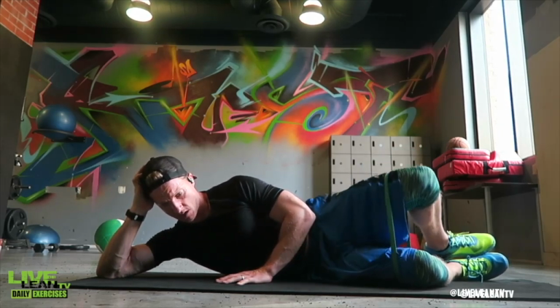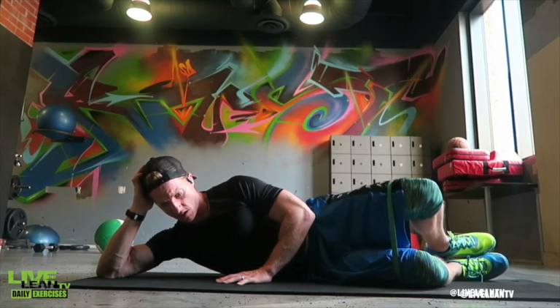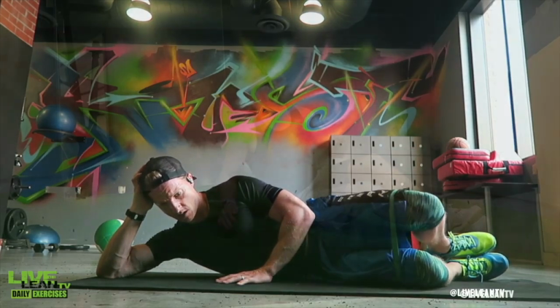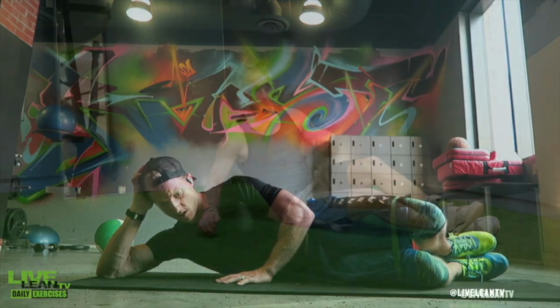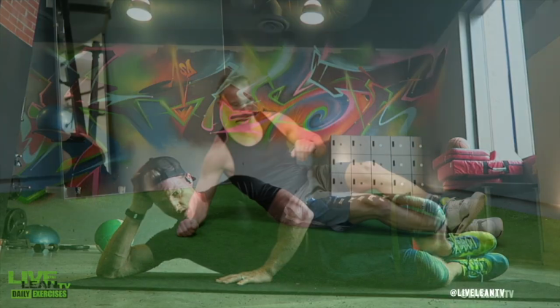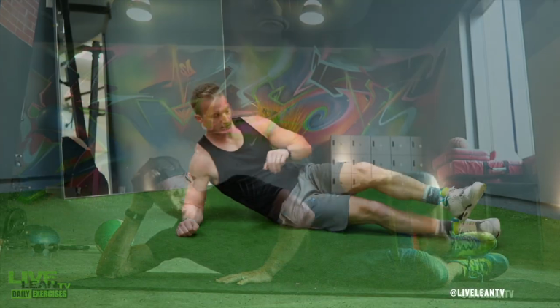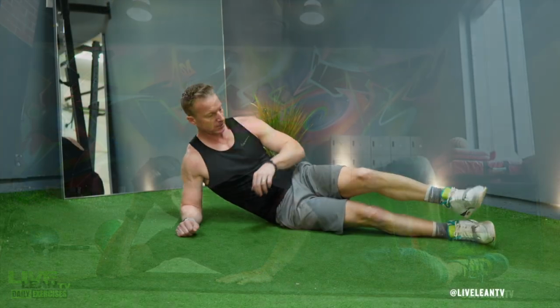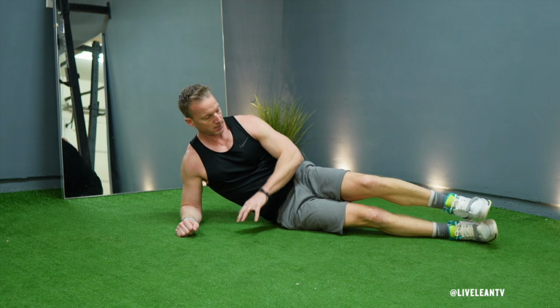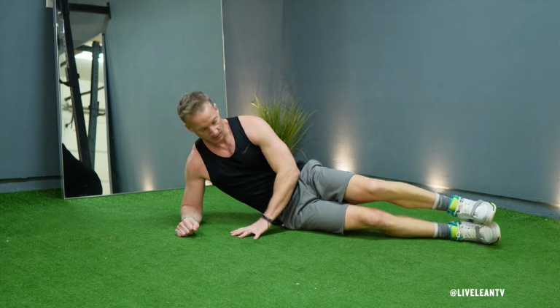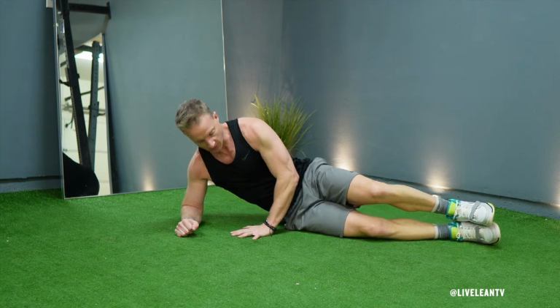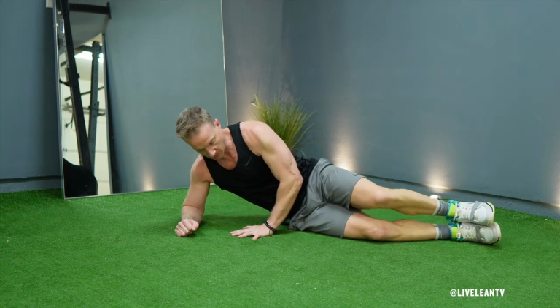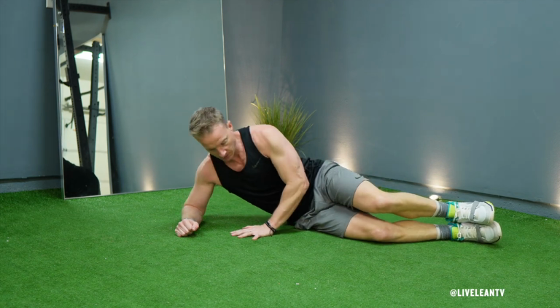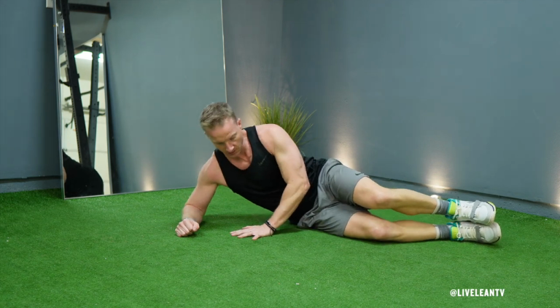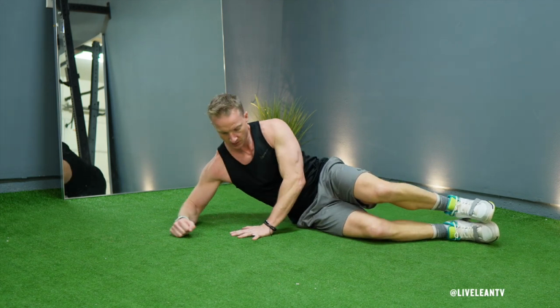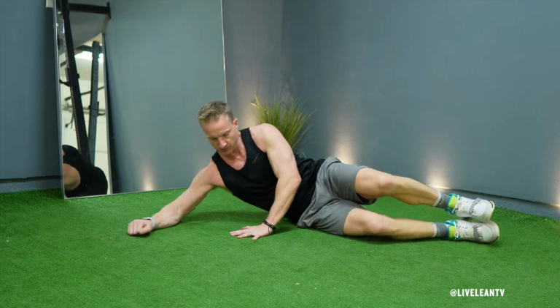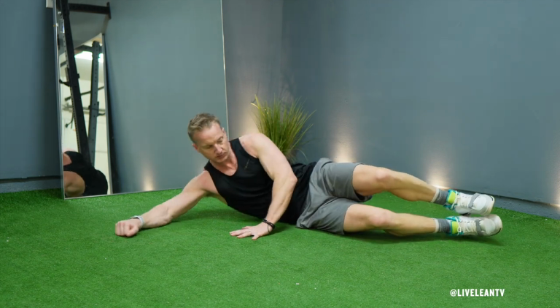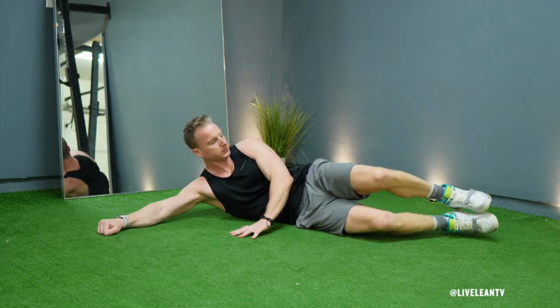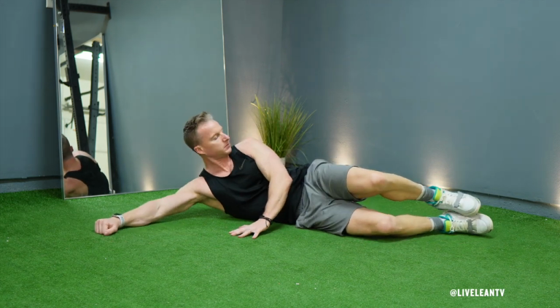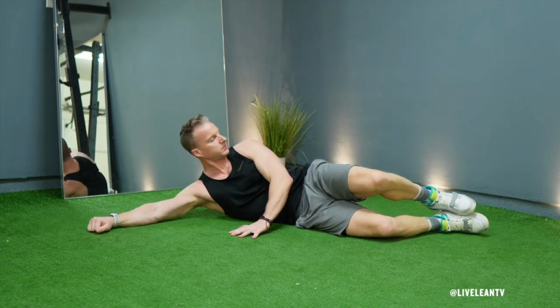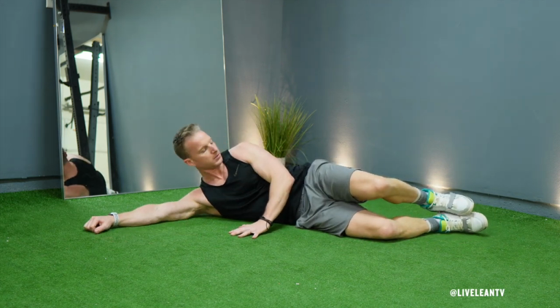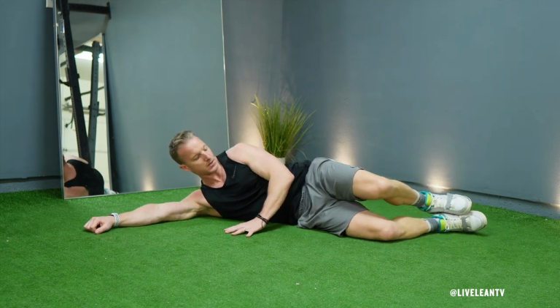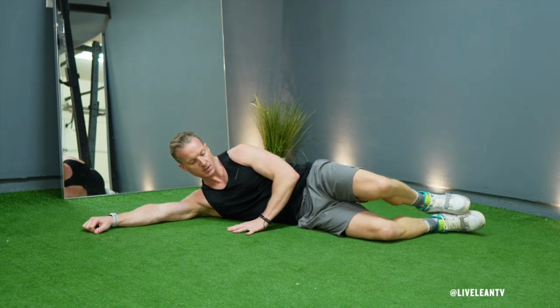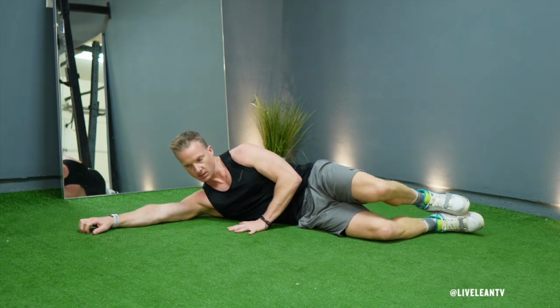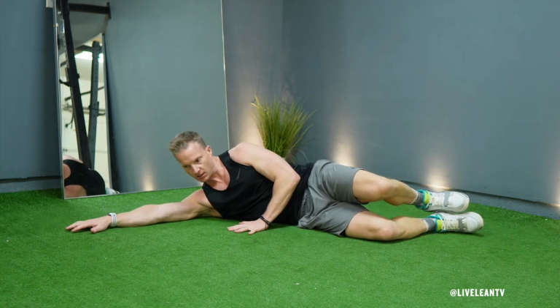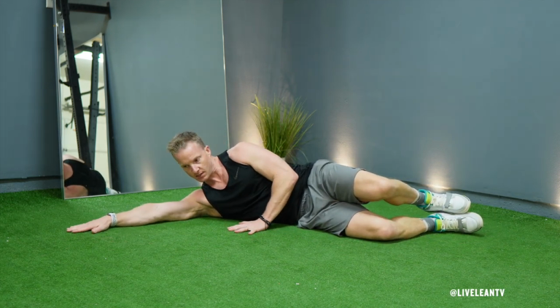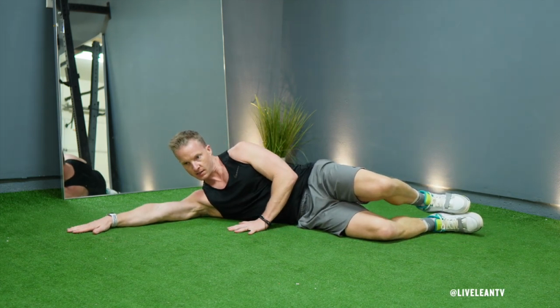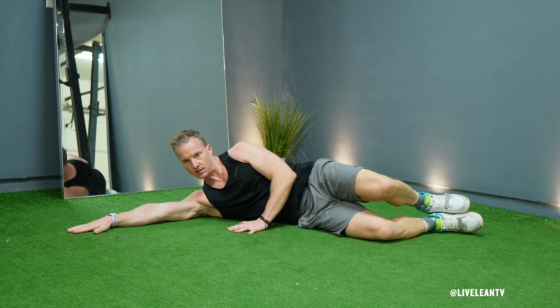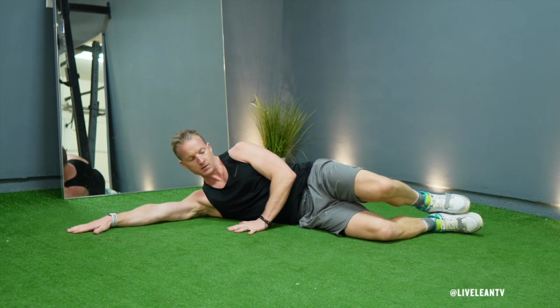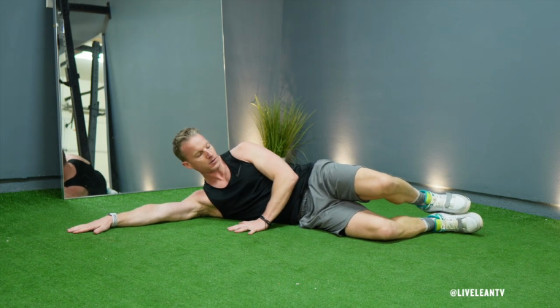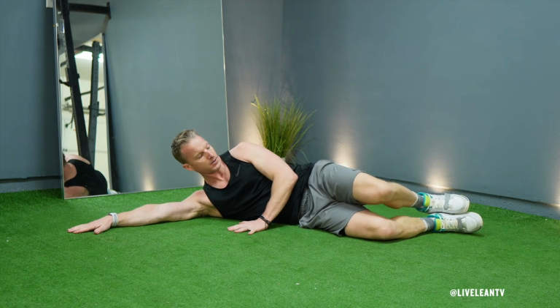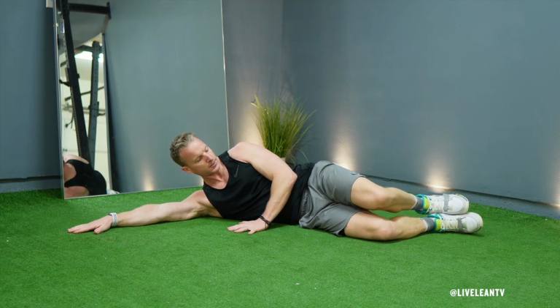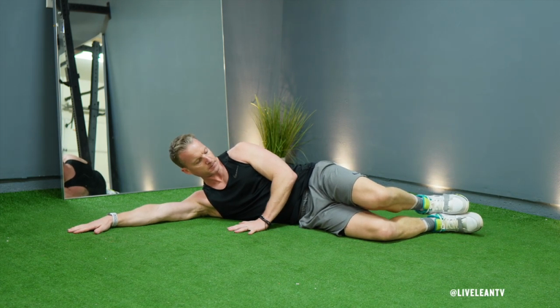To get started, lie down on your side on the floor and bend your knees so they form a 90-degree angle, with your heels in line with your glutes.